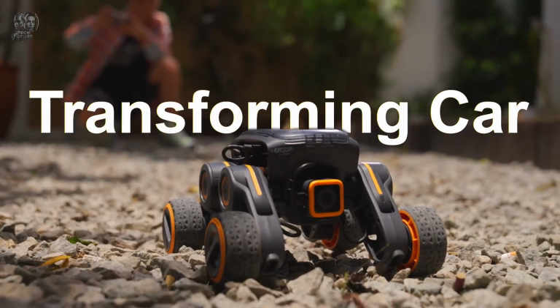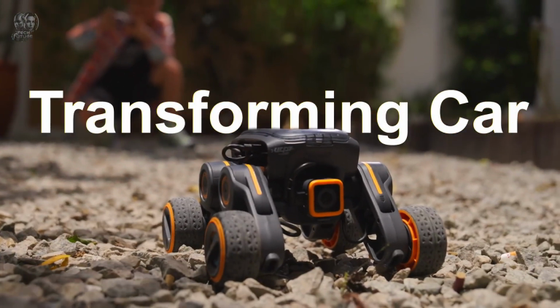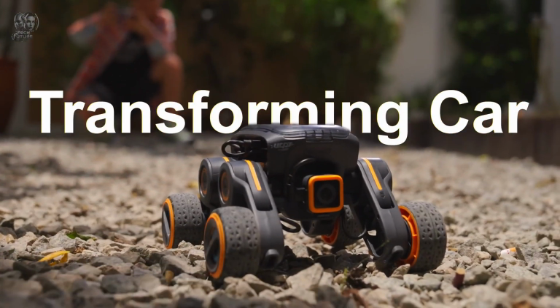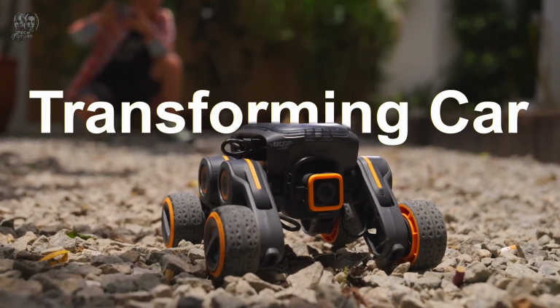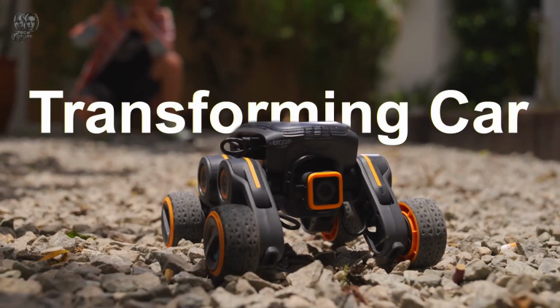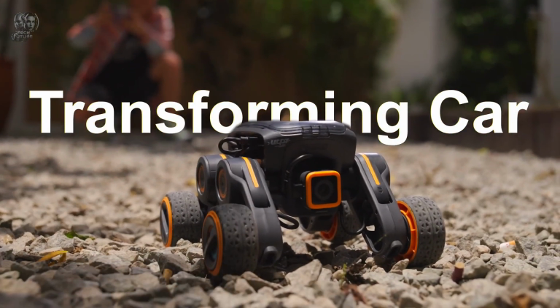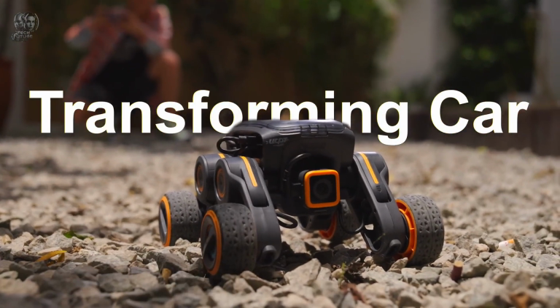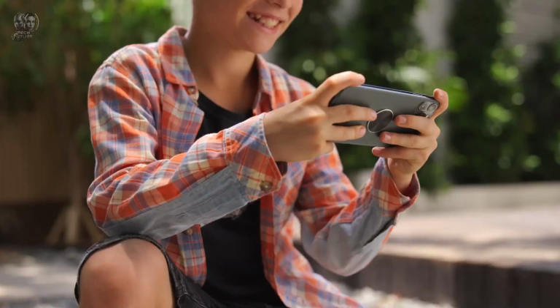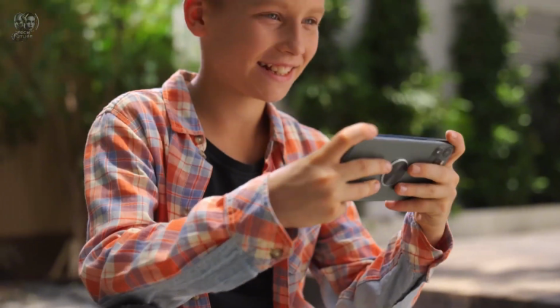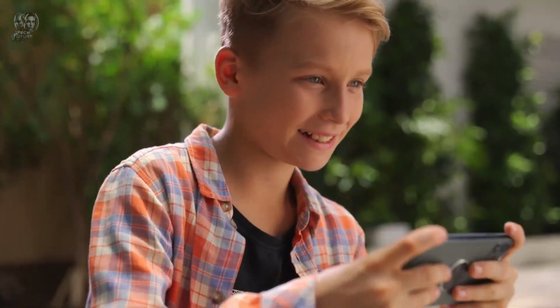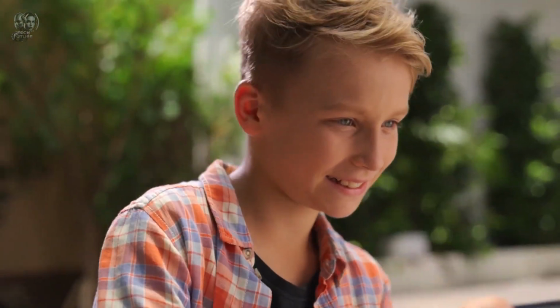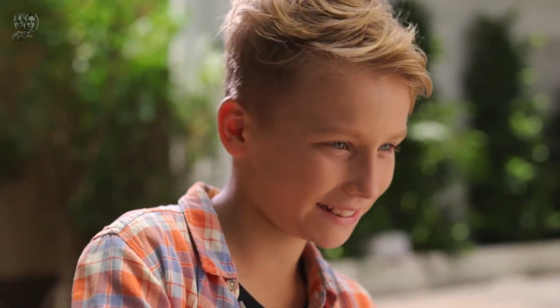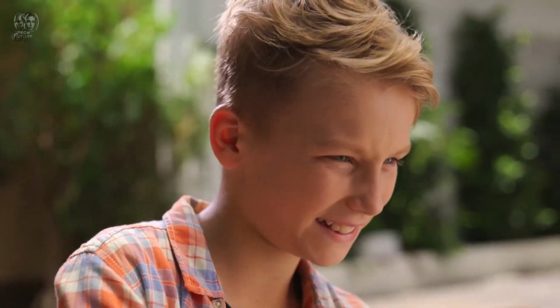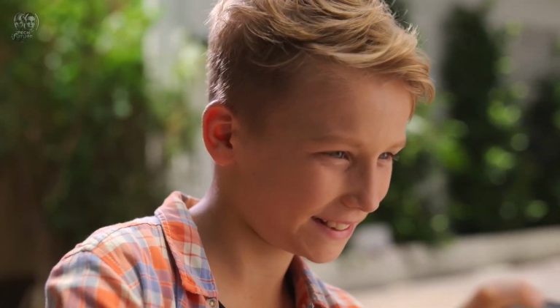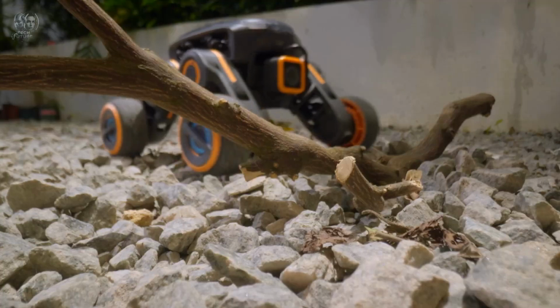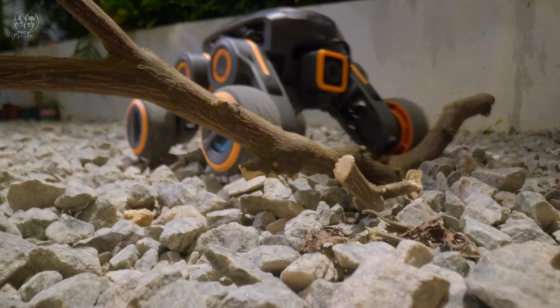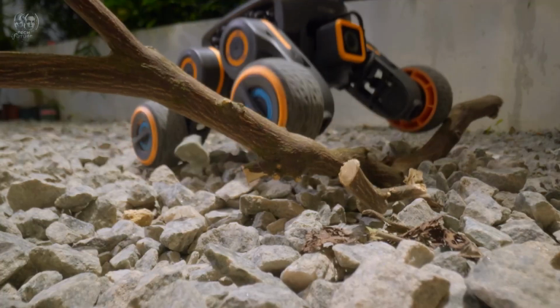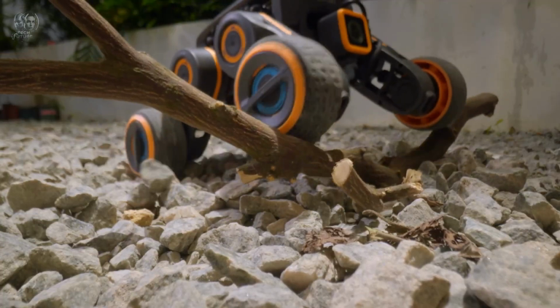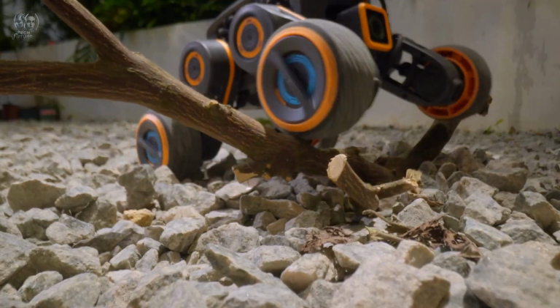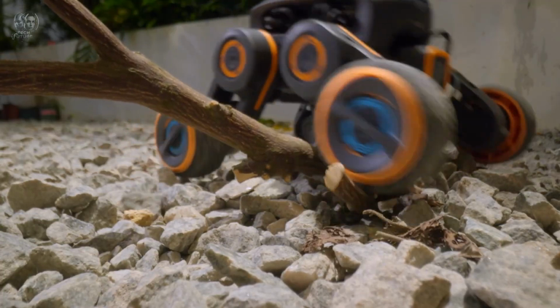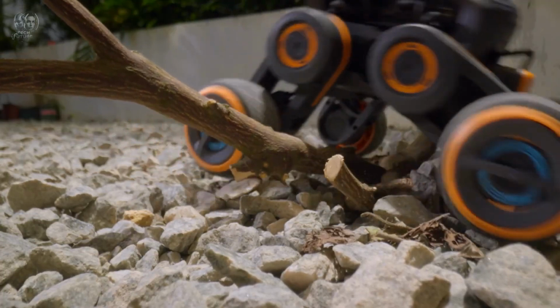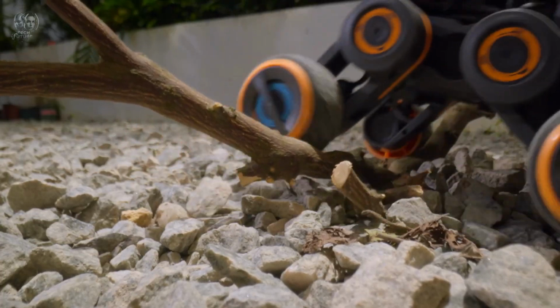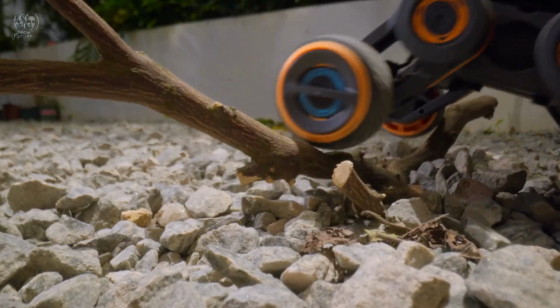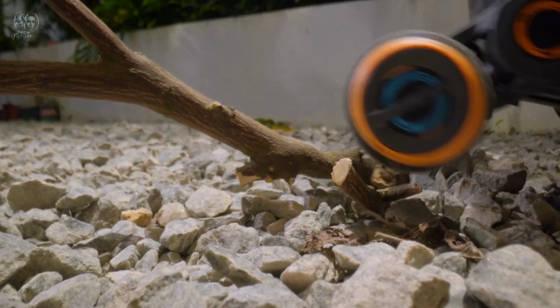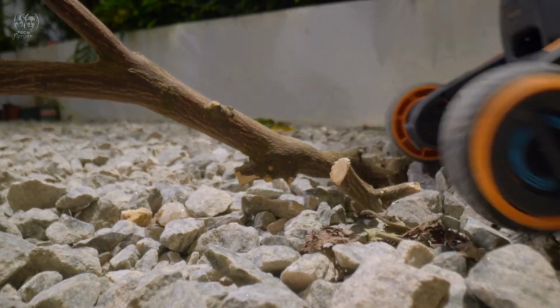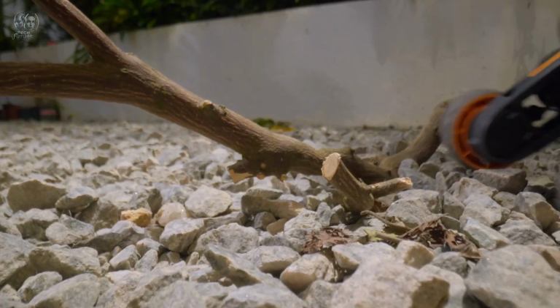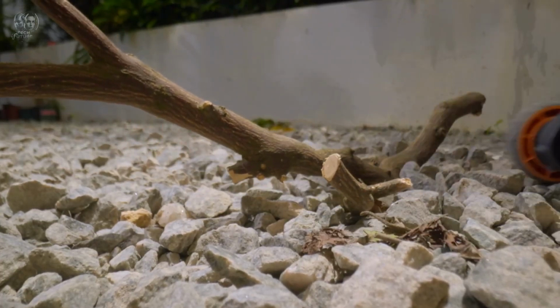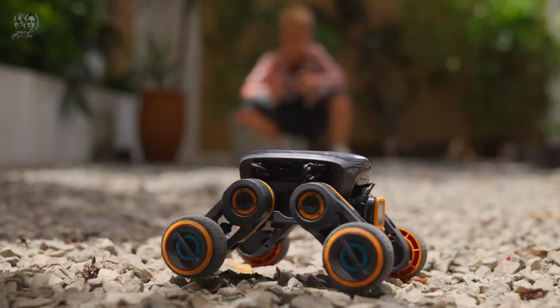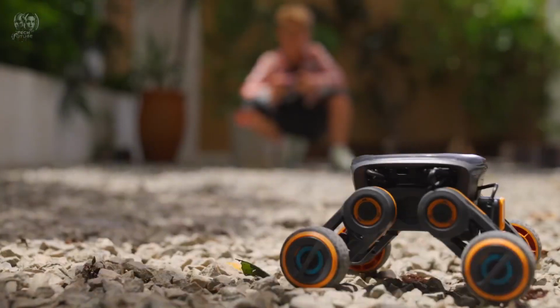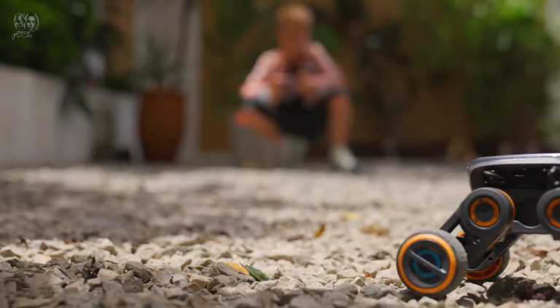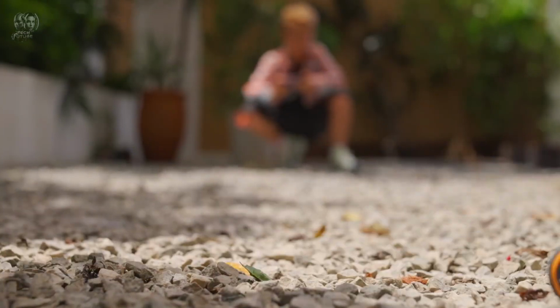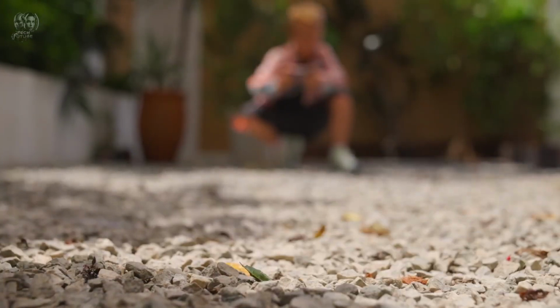The UGOT Robotic Kit is available for pre-order on Kickstarter for $256.